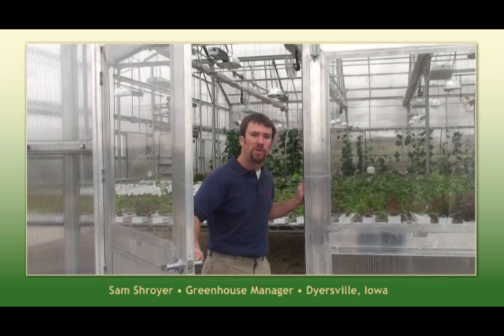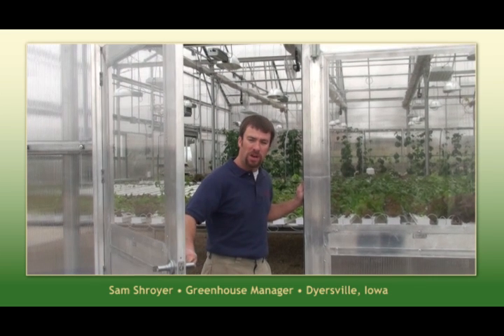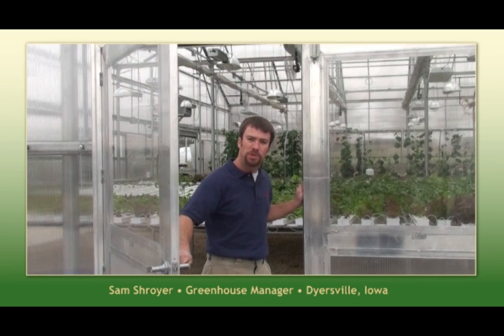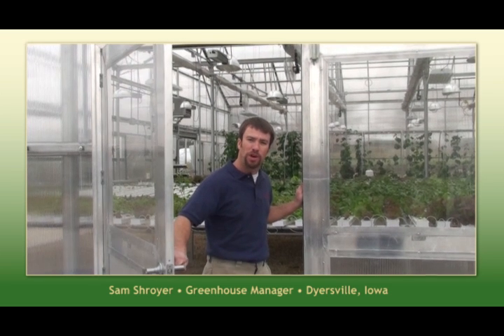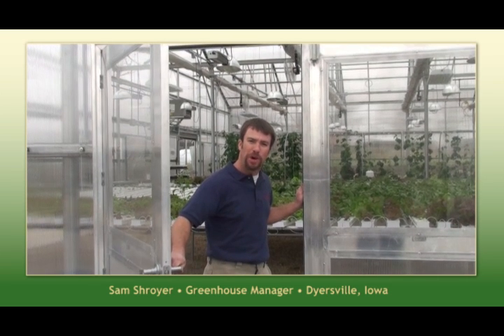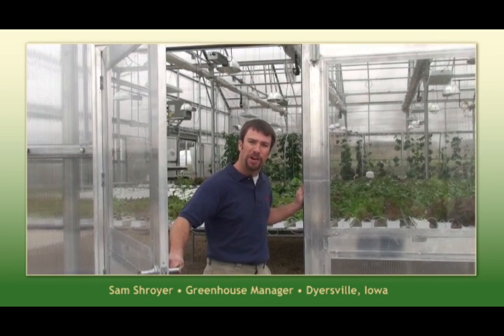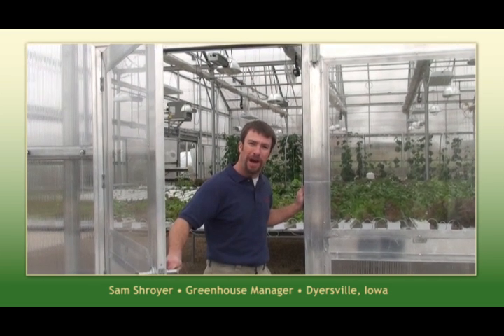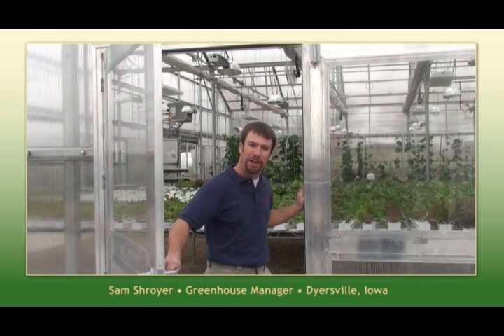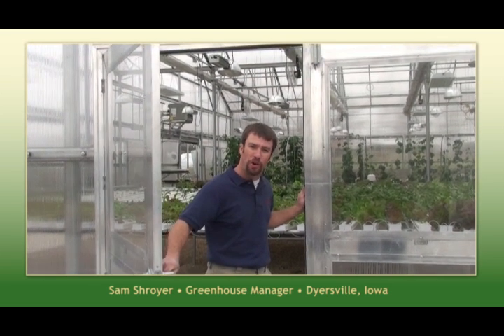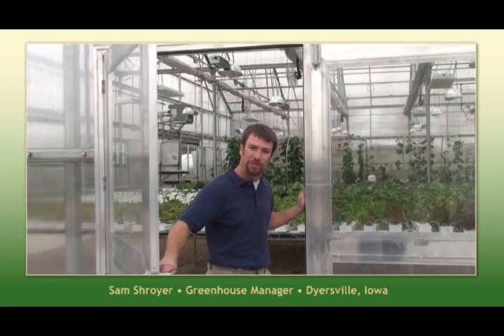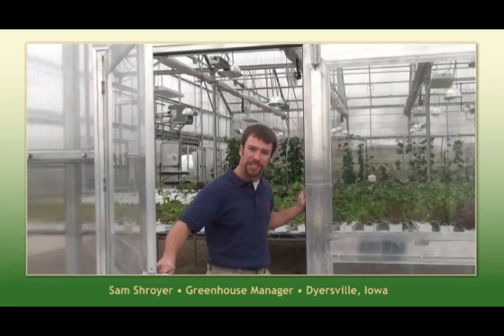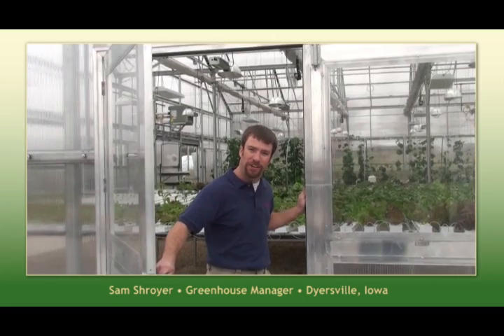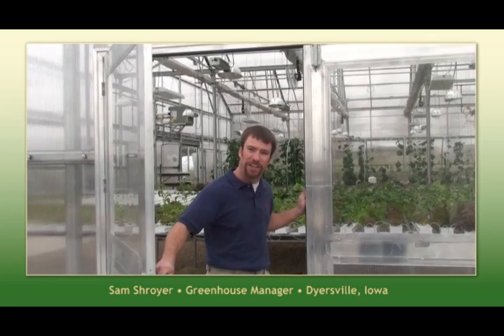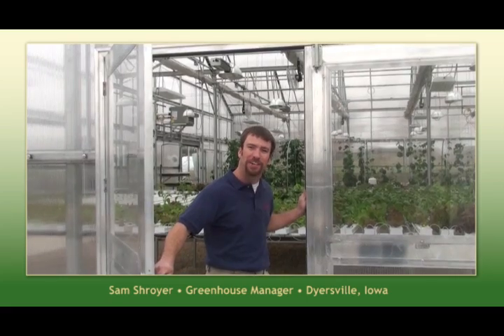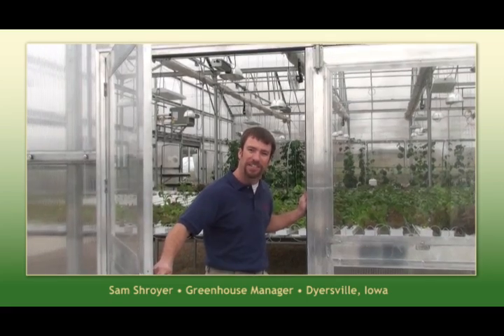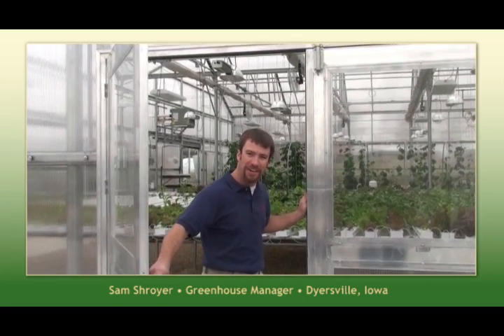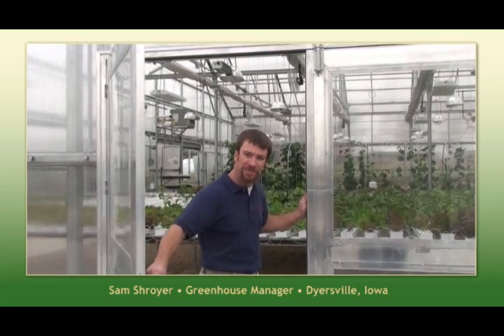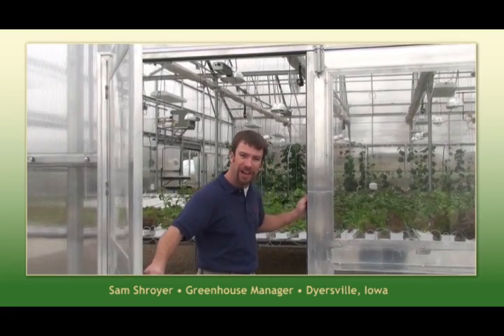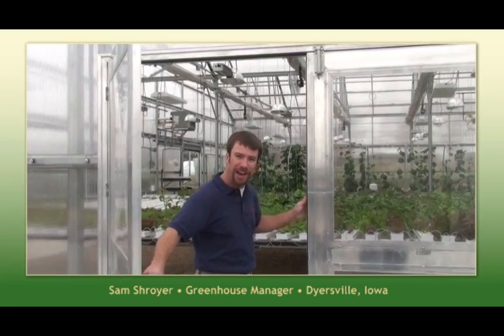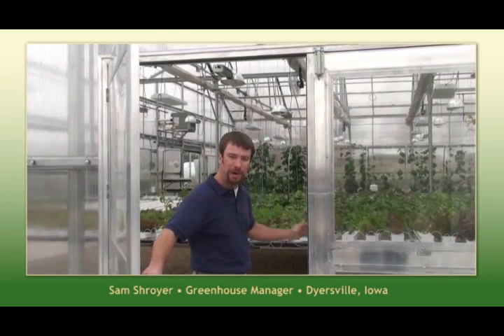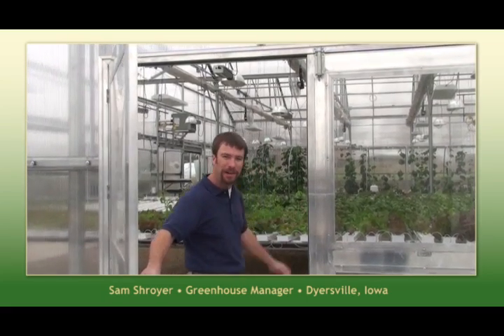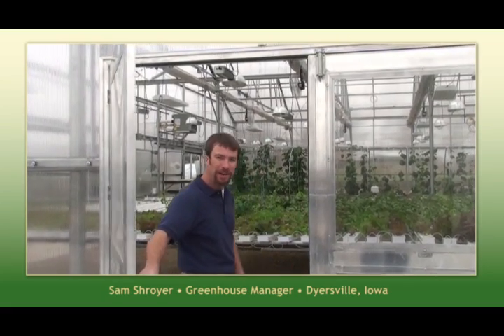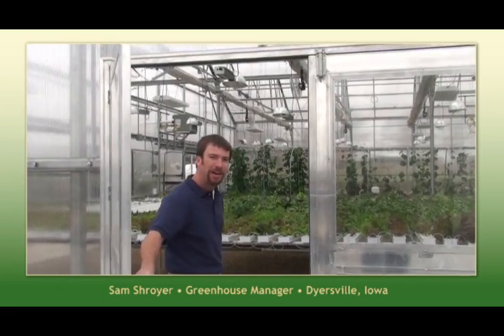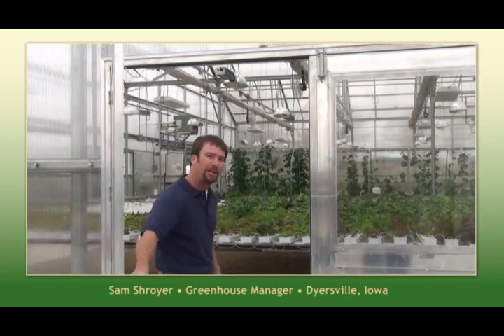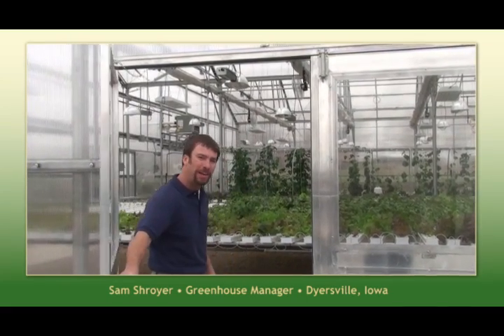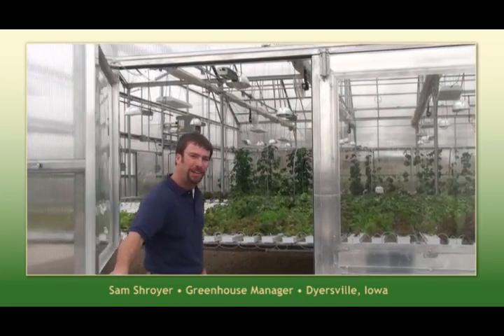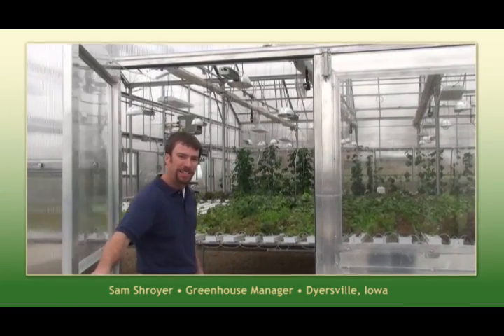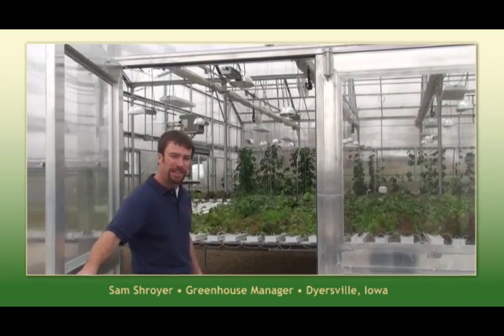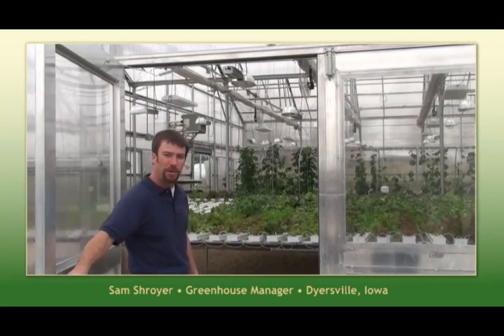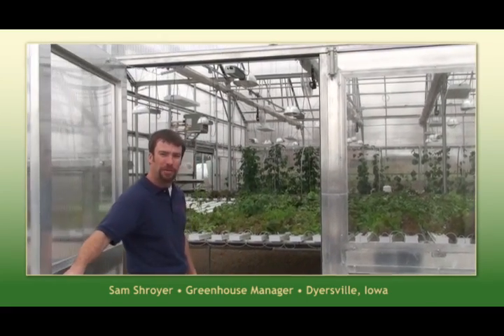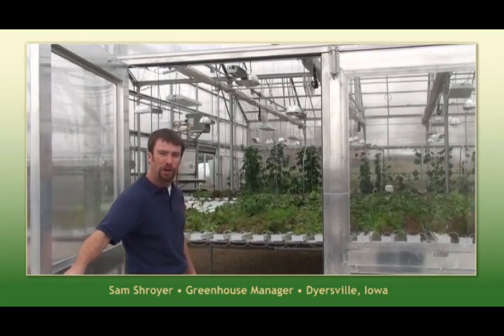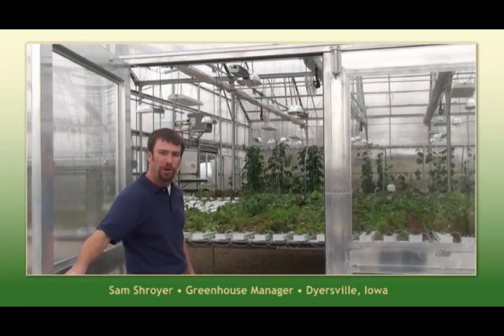Welcome to our new hydroponic growing facility here in Dyersville, Iowa. Come on in and let's see what we have growing.